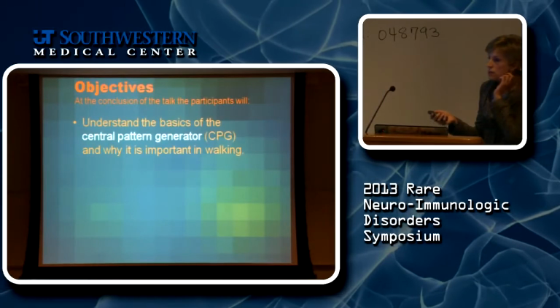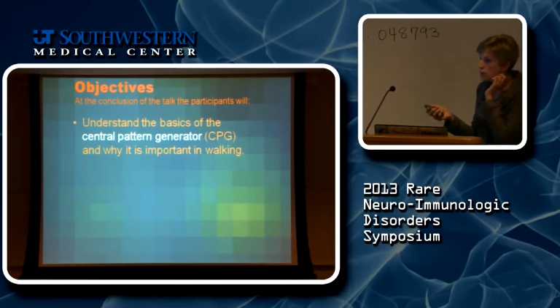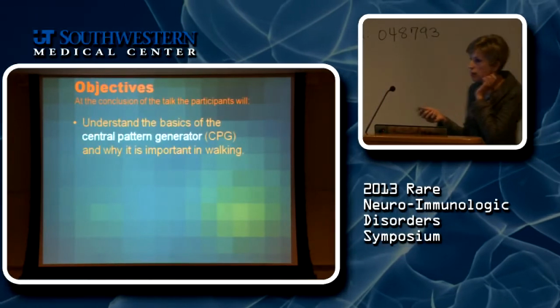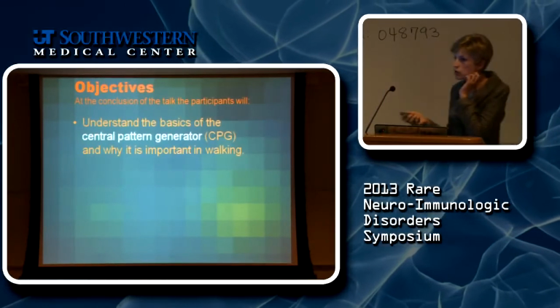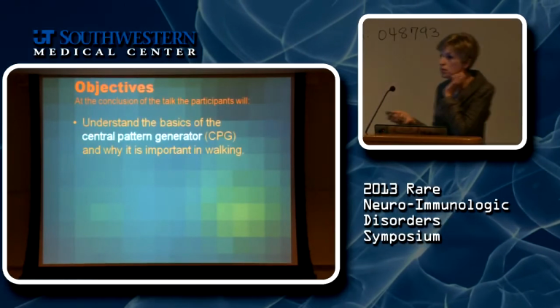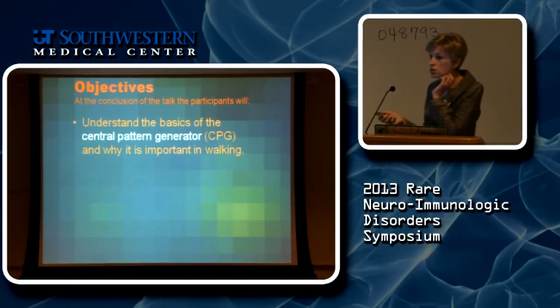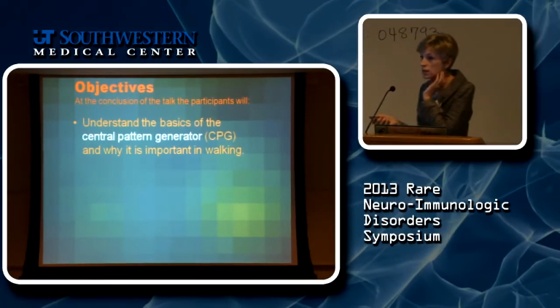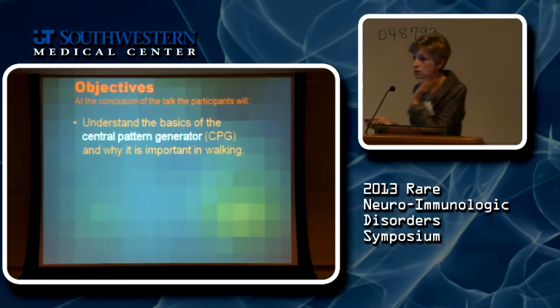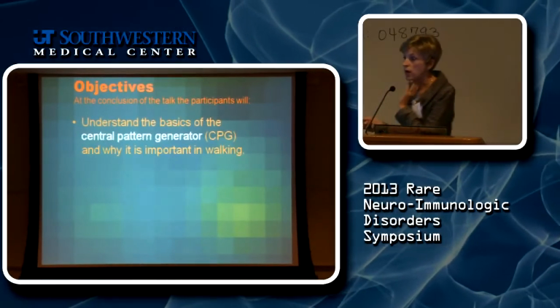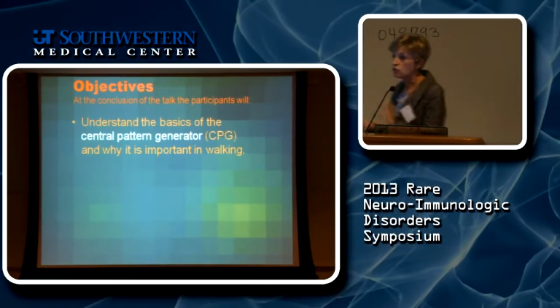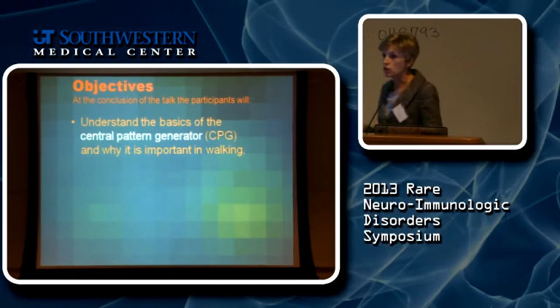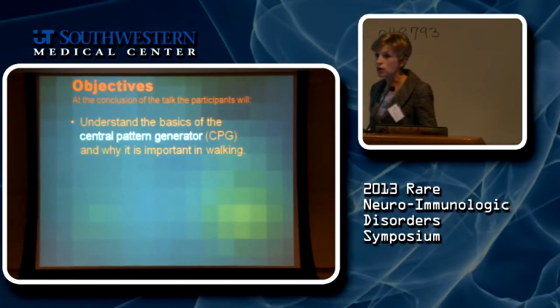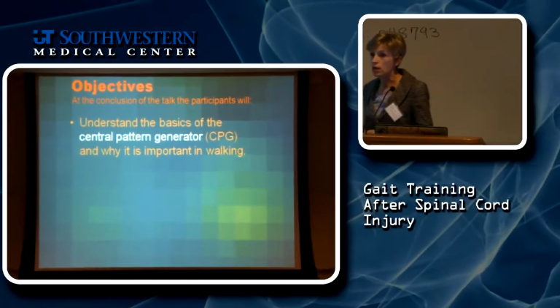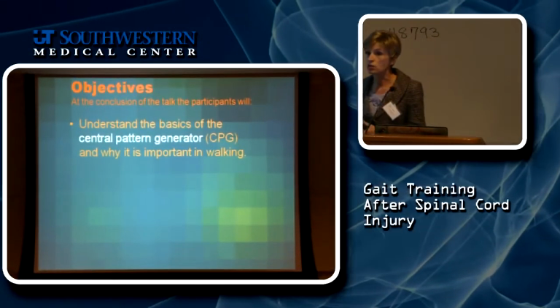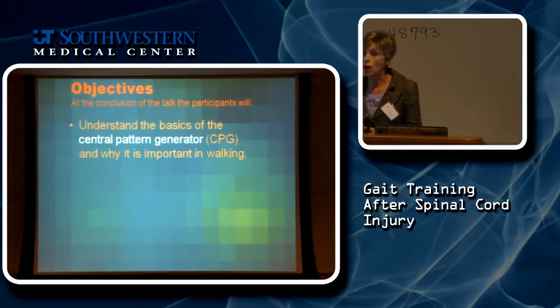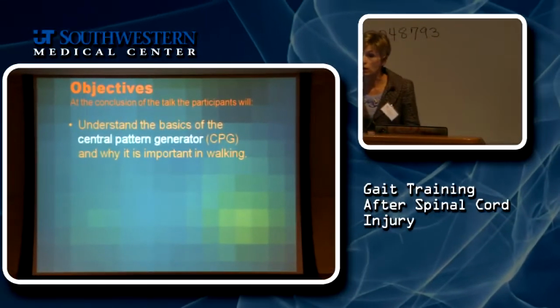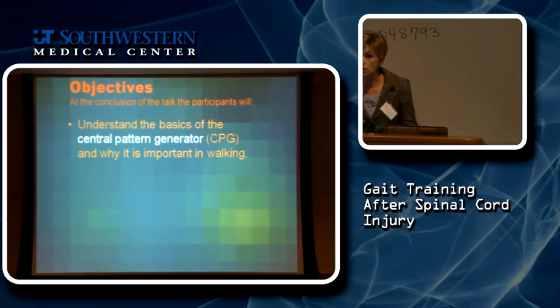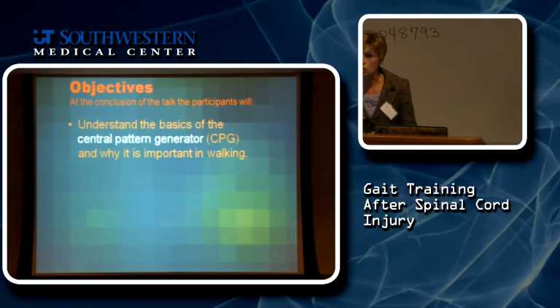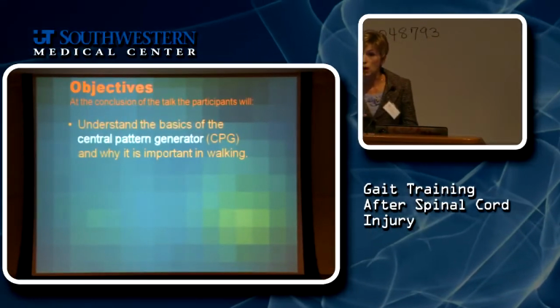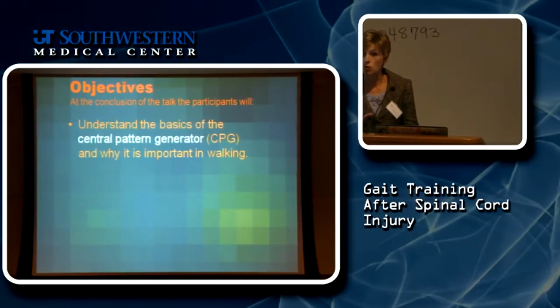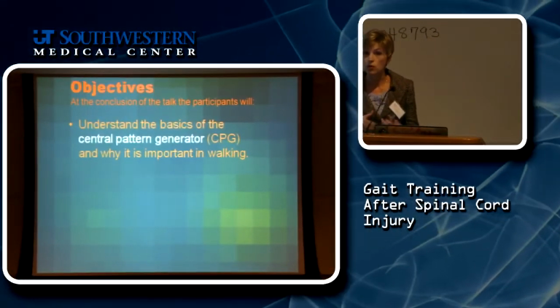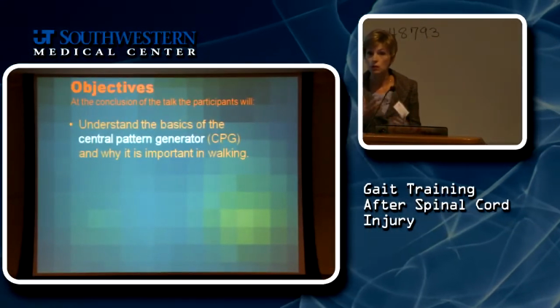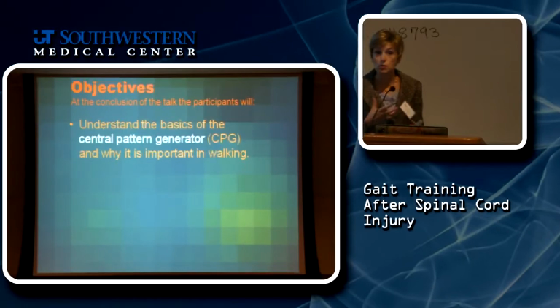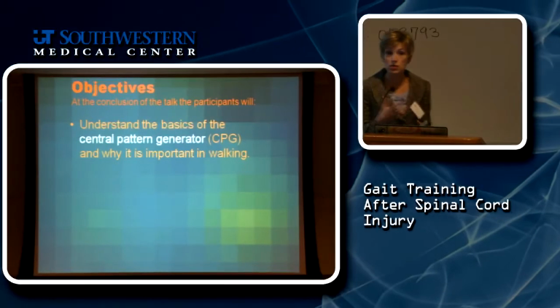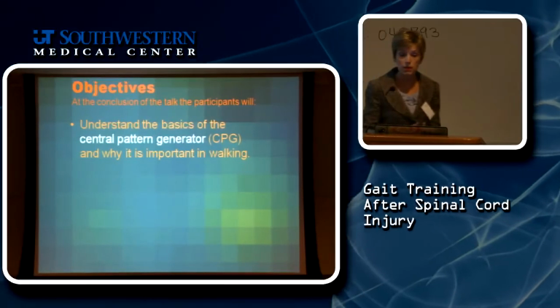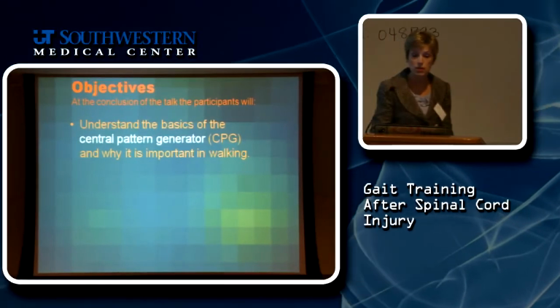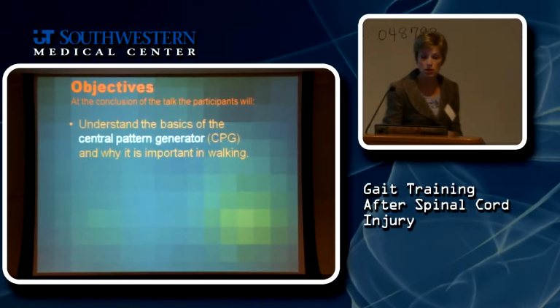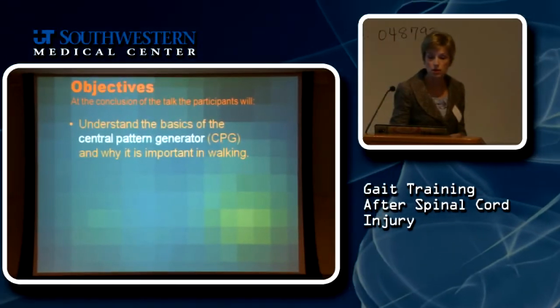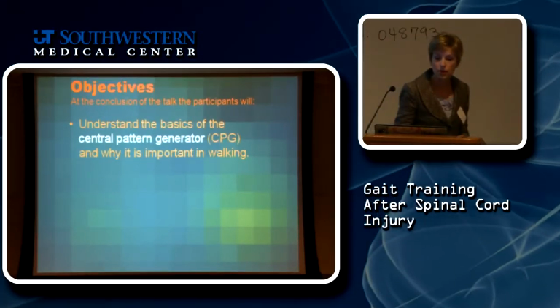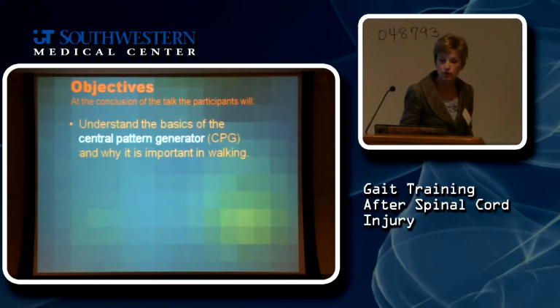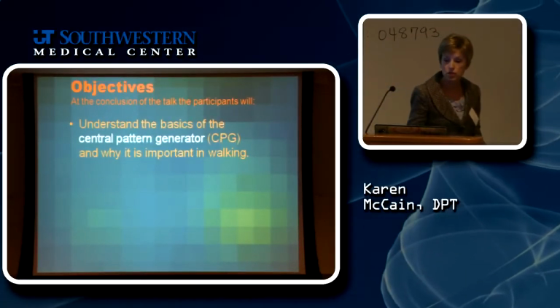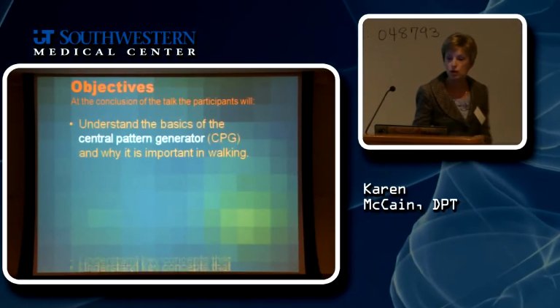Dr. Becker just mentioned the central pattern generator — that wiring in your spinal cord that helps you produce stepping. We're going to talk about that for just a moment.